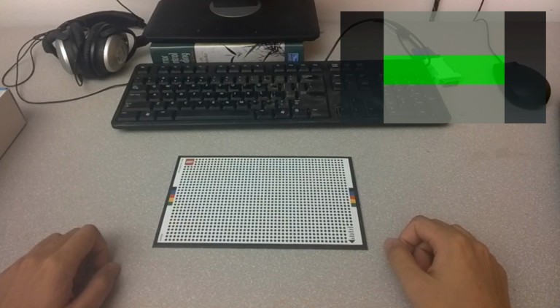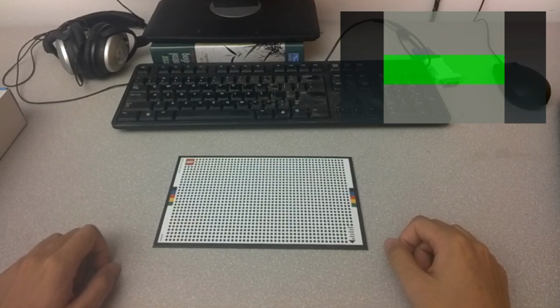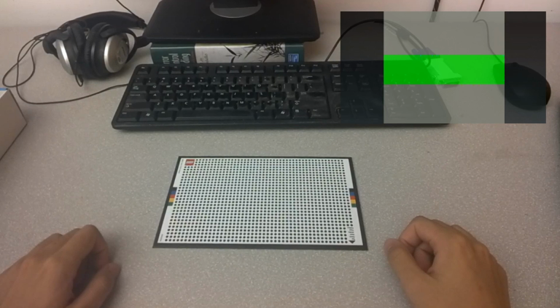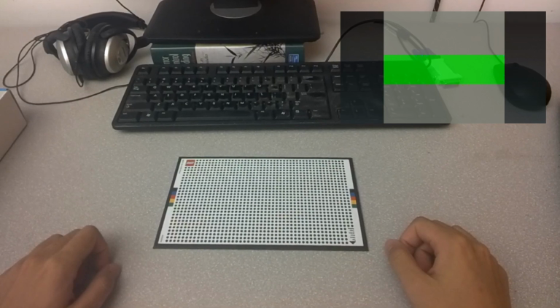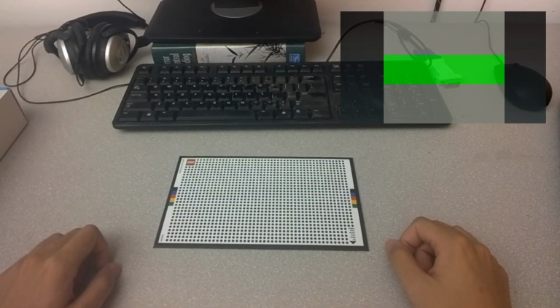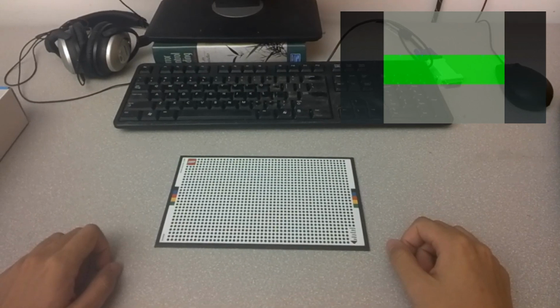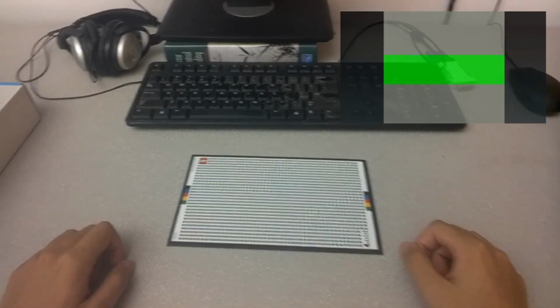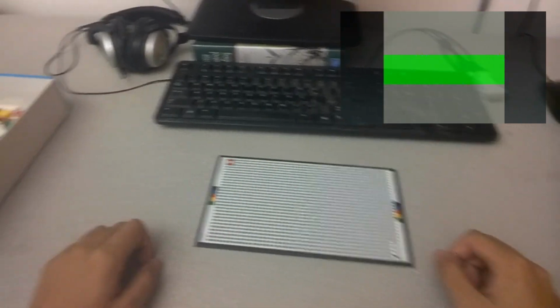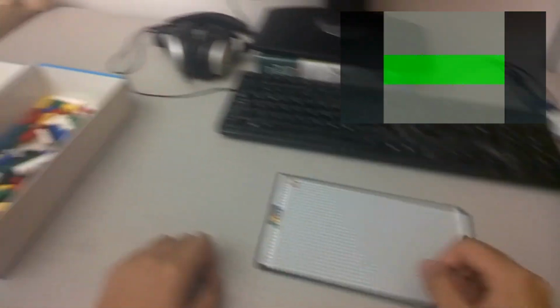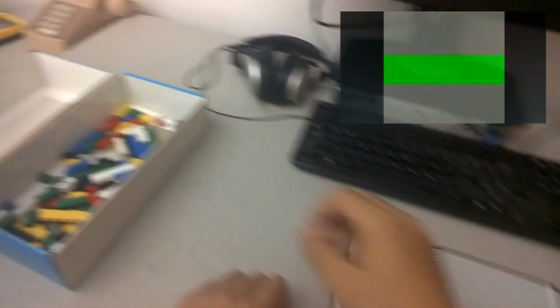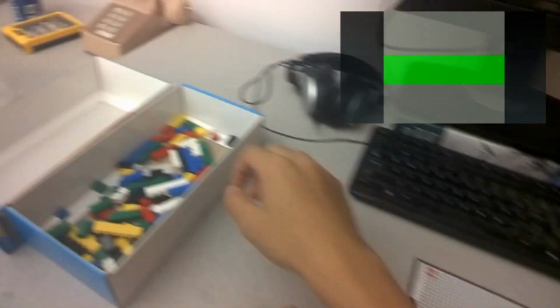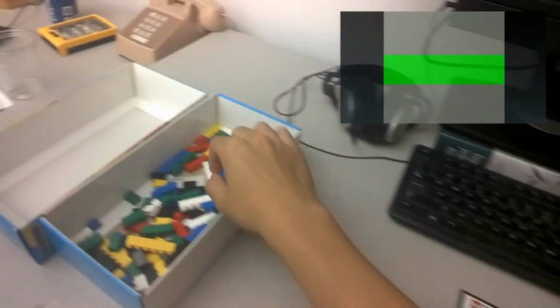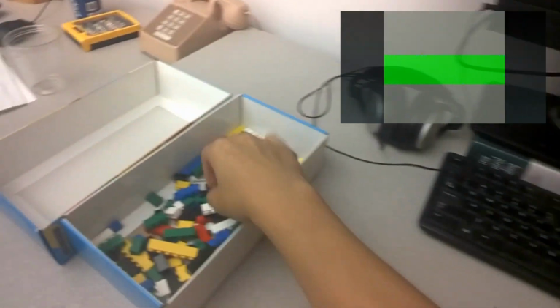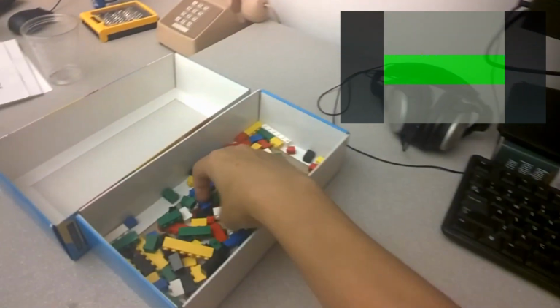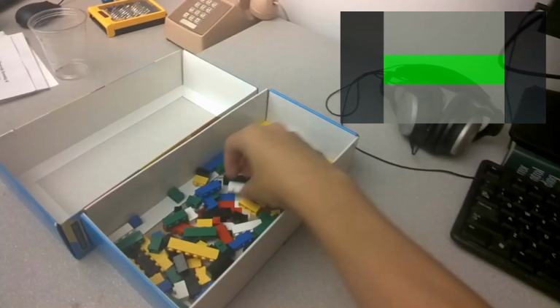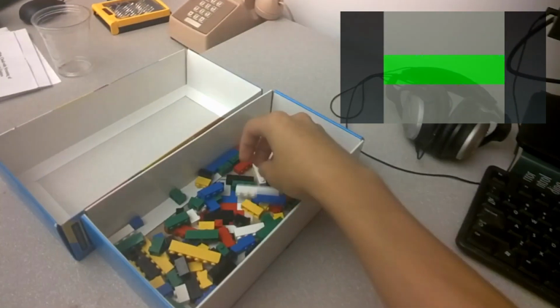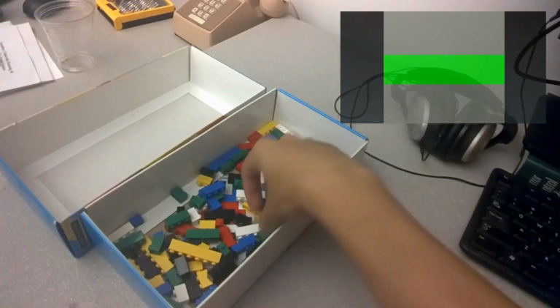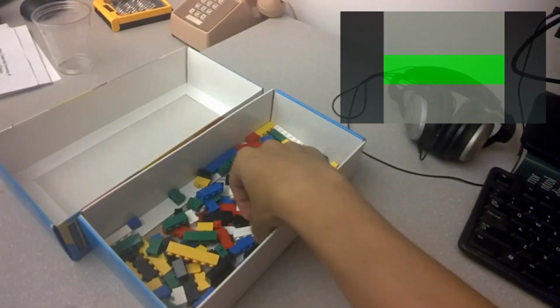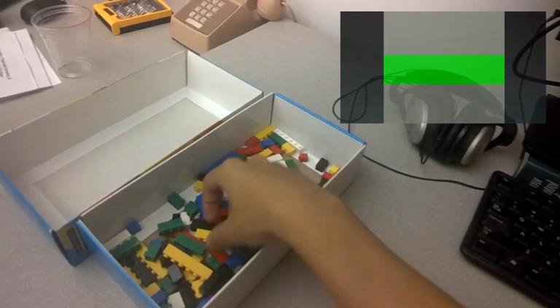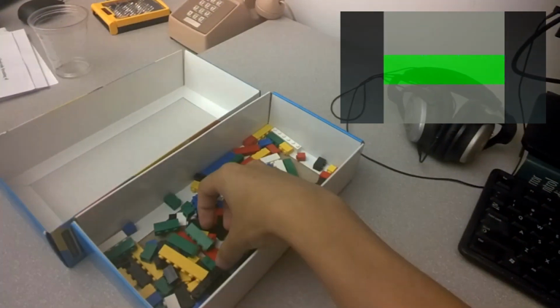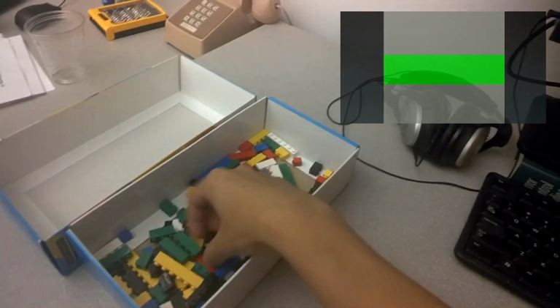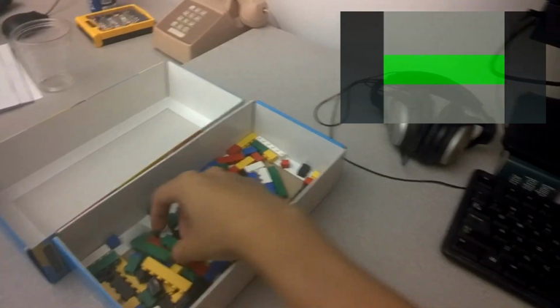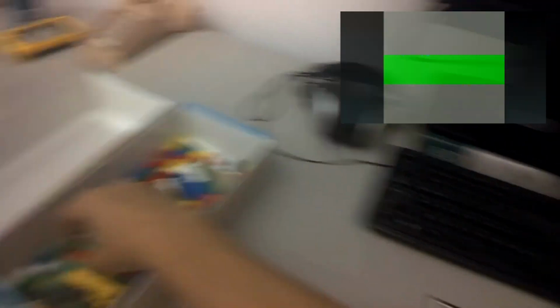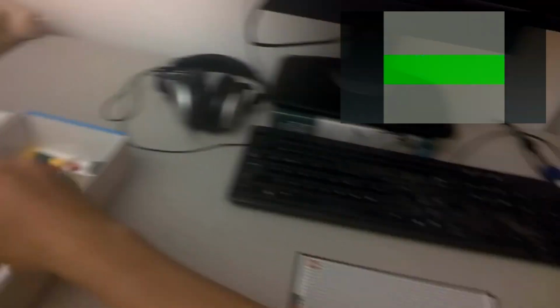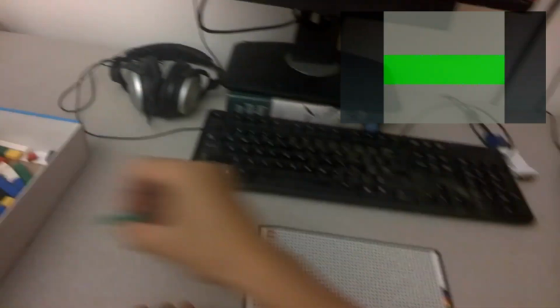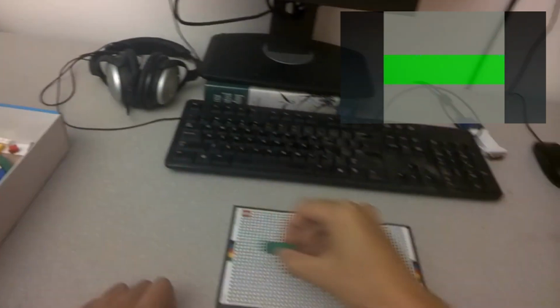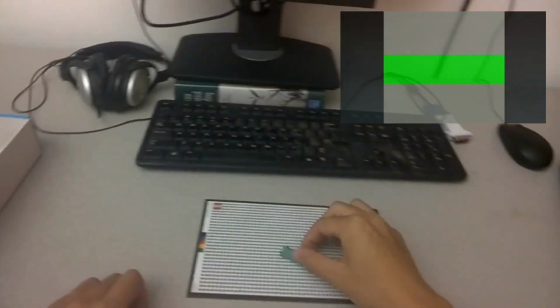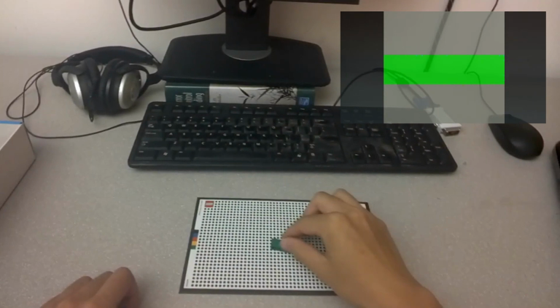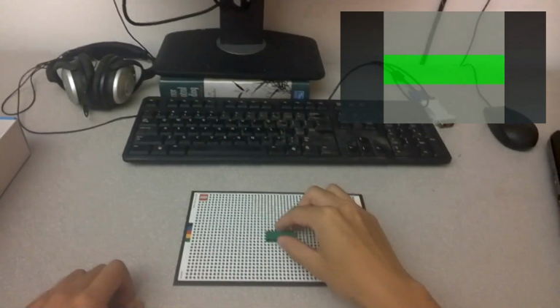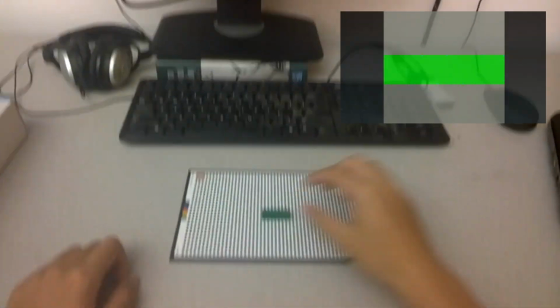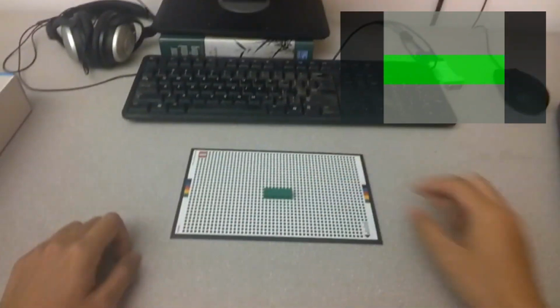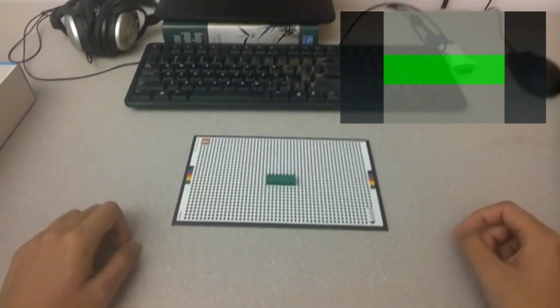Welcome to the LEGO task. As a first step, please find a piece of 1x4 green brick and put it on the board.